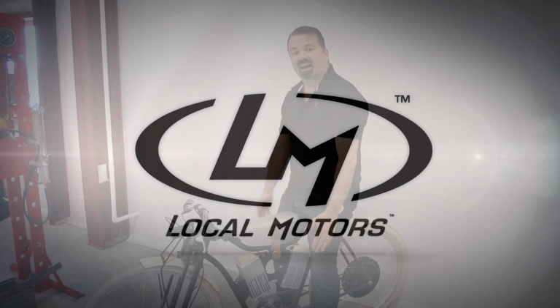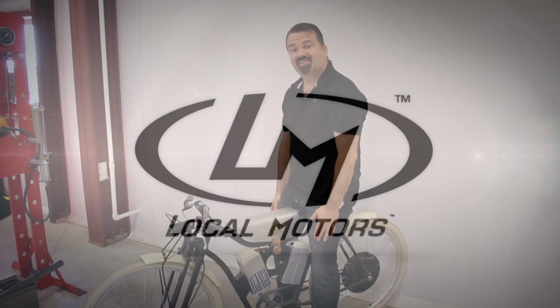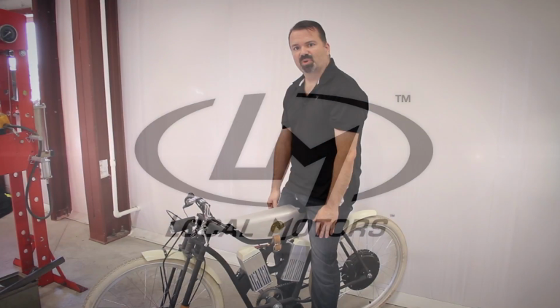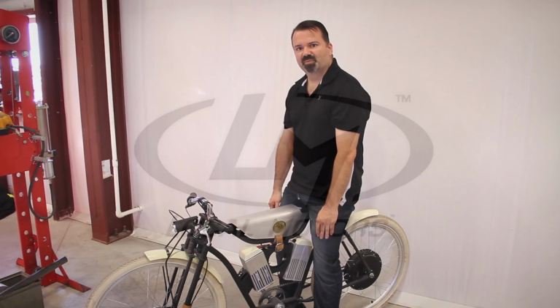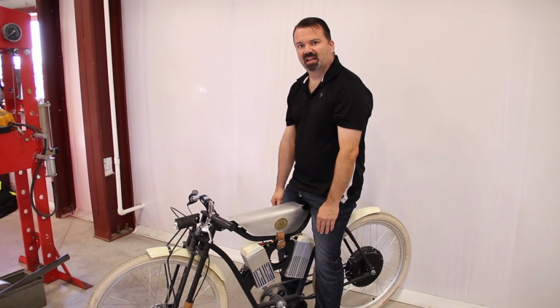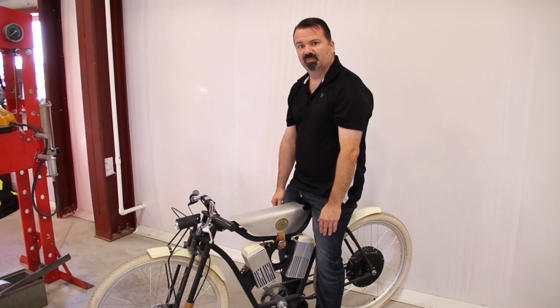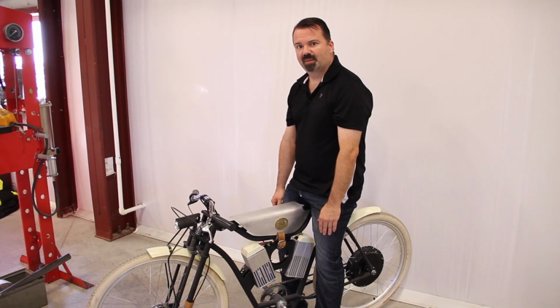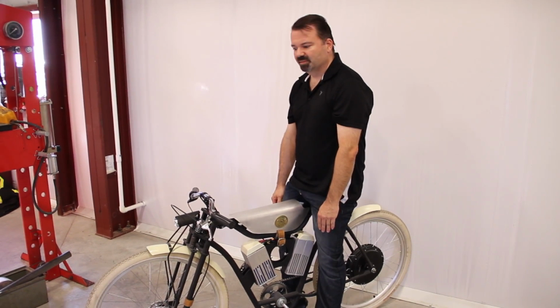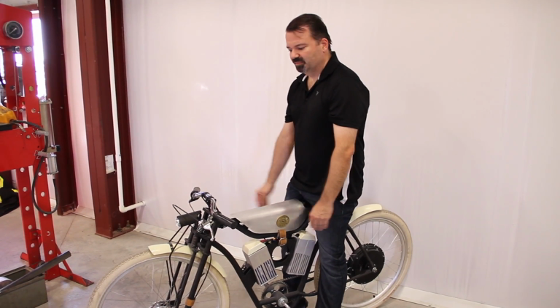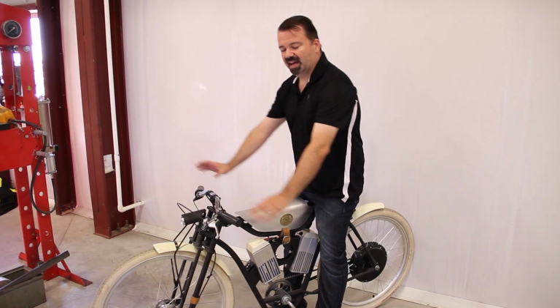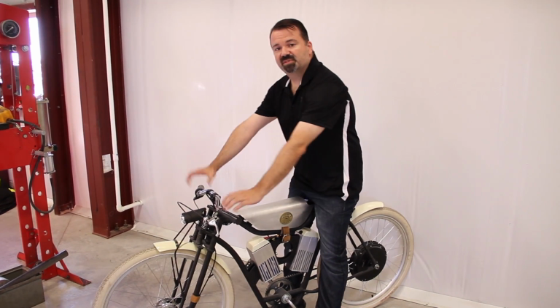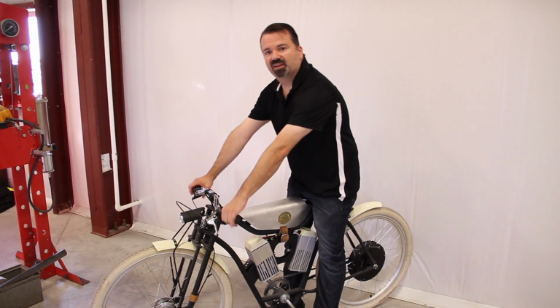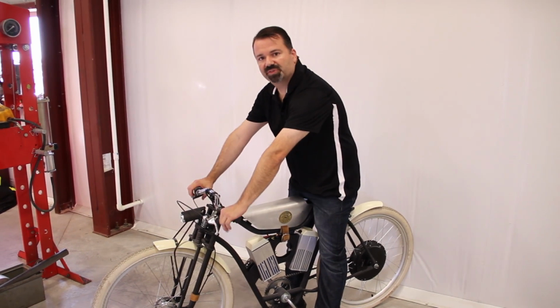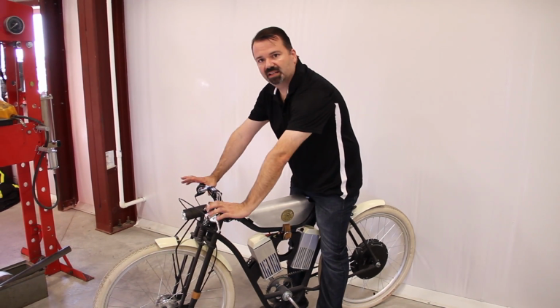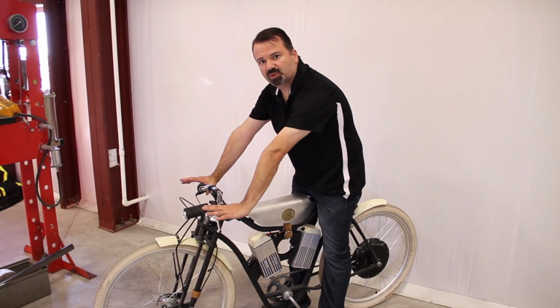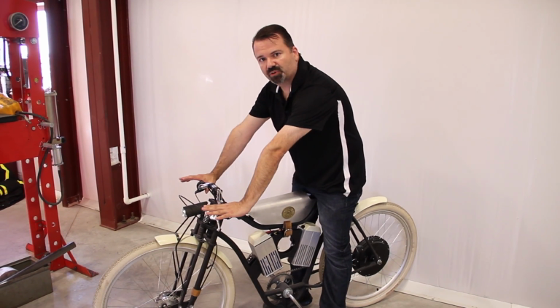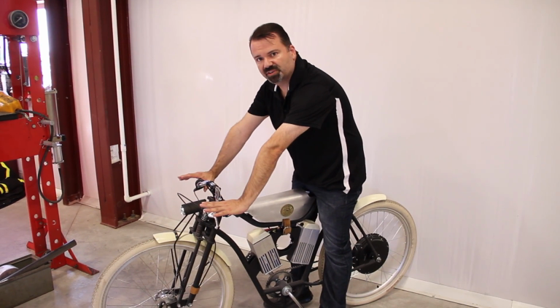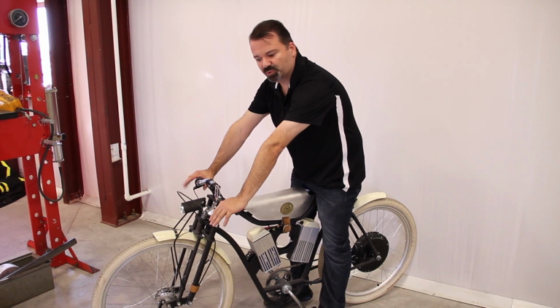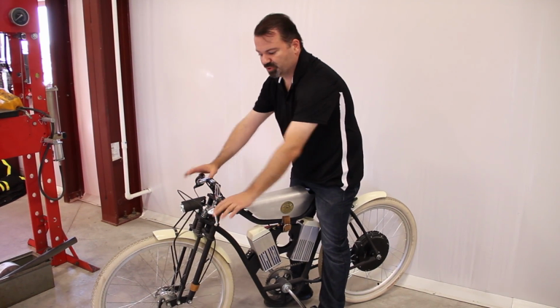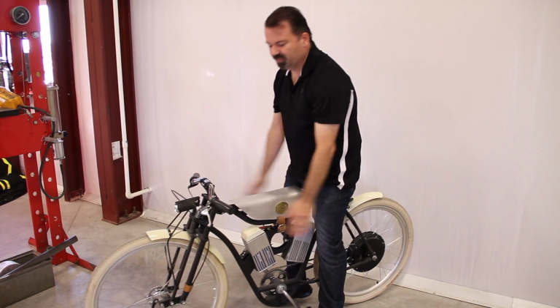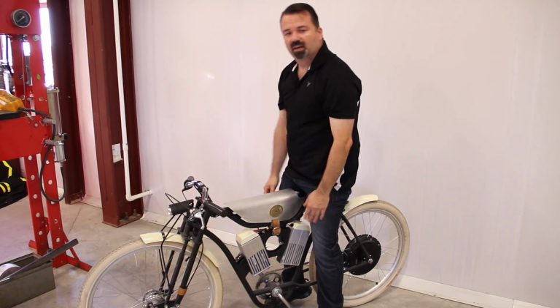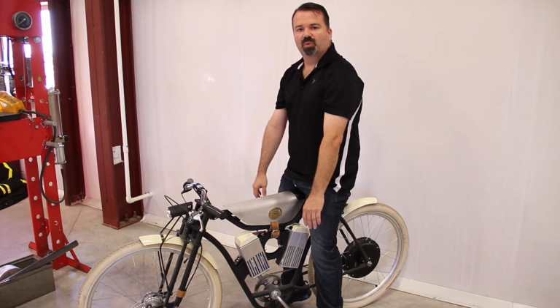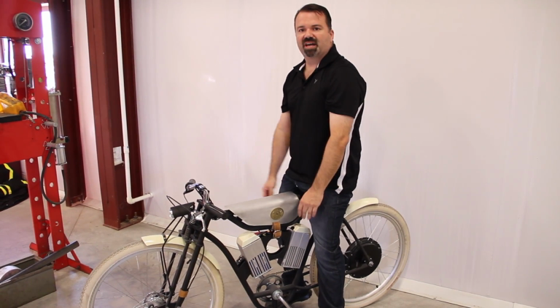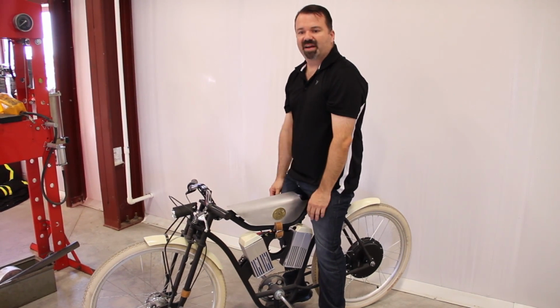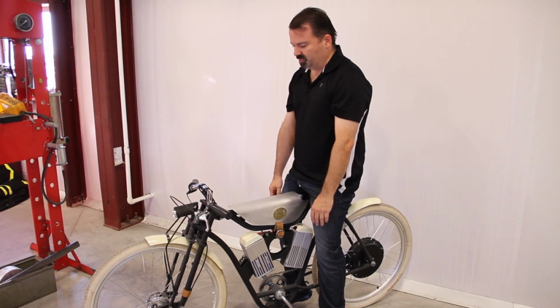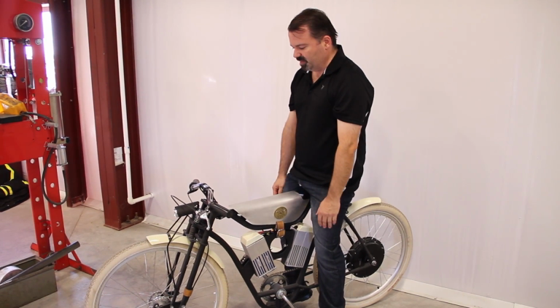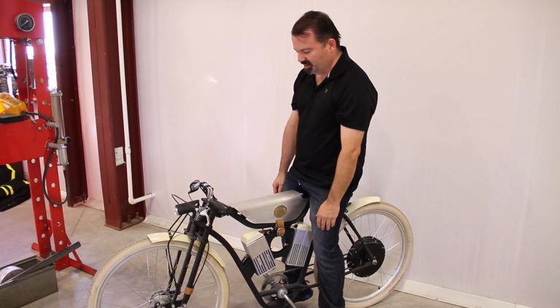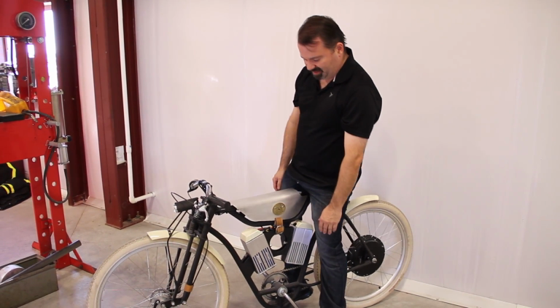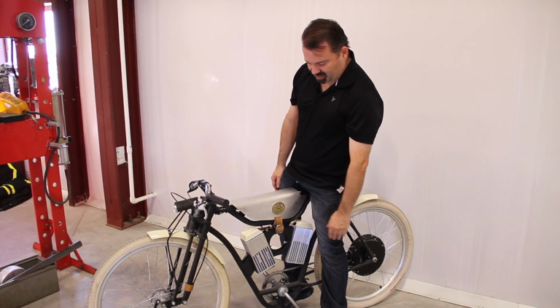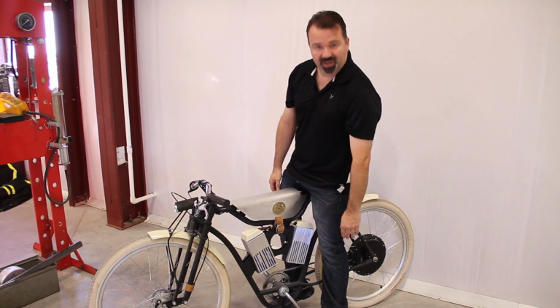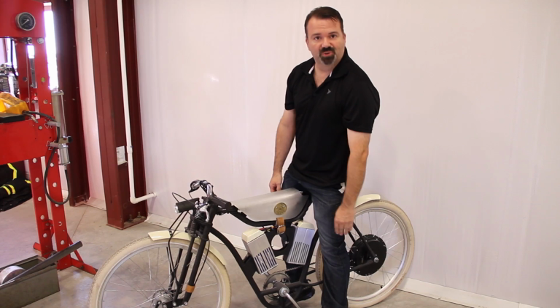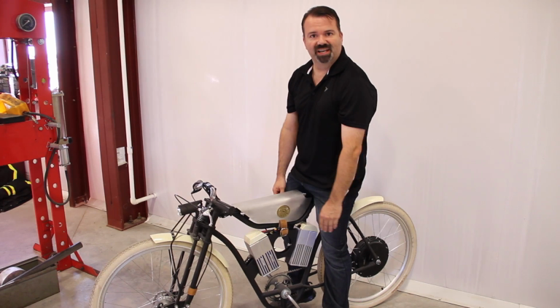This is Cory from LM Labs and I'm sitting here with the electric version of the Cruiser. We just got back from SEMA and these things were a huge hit.